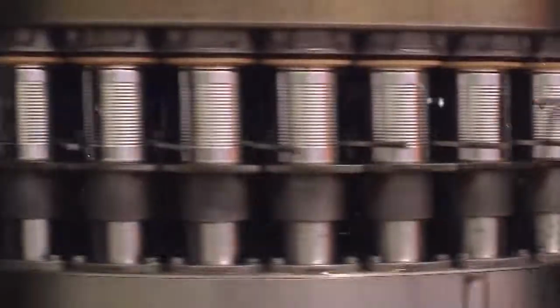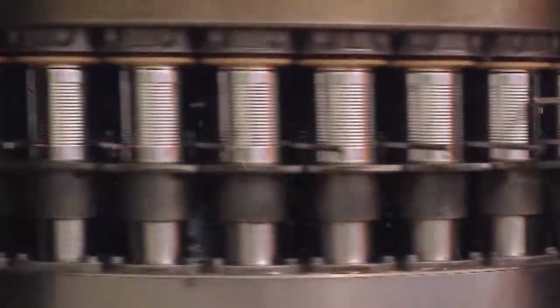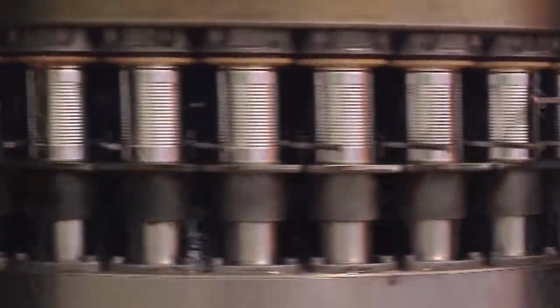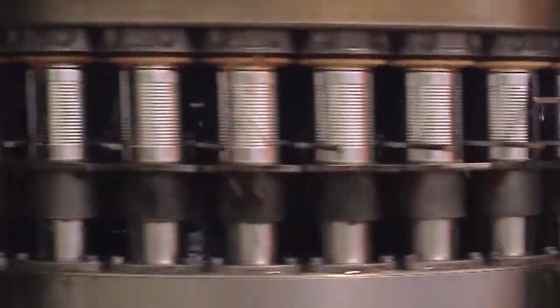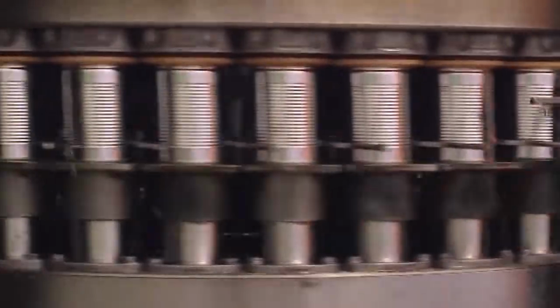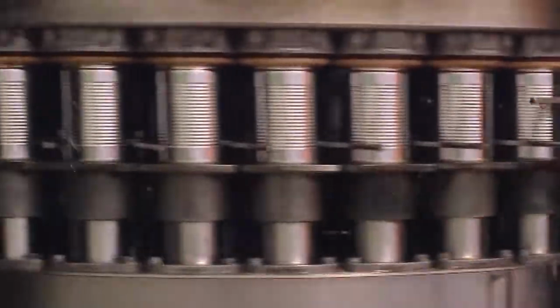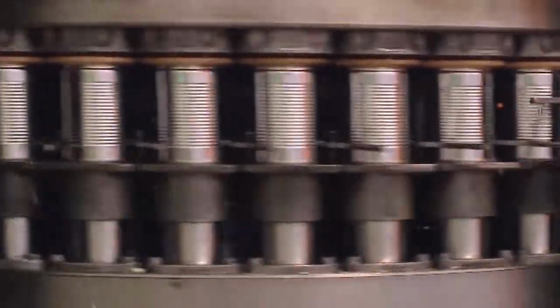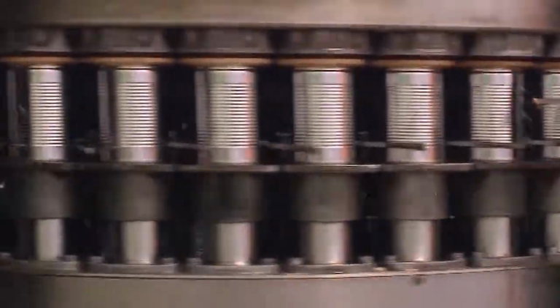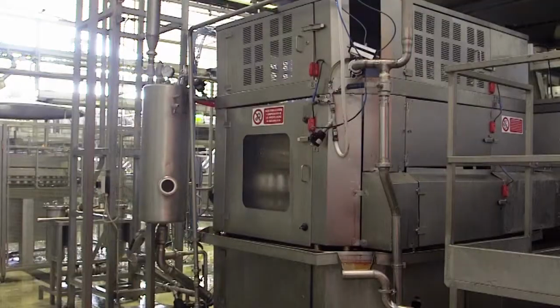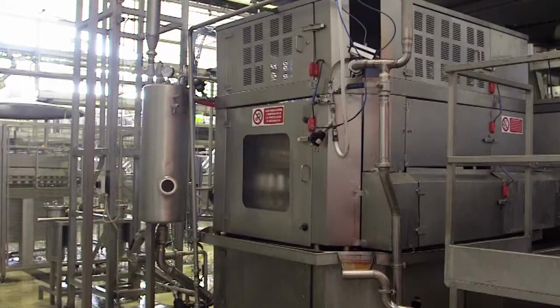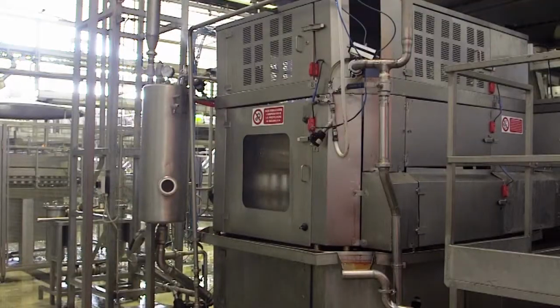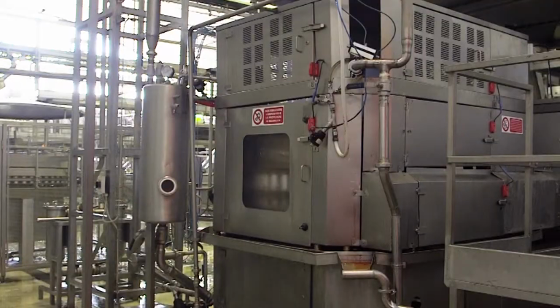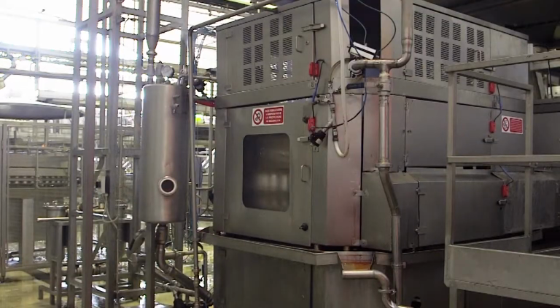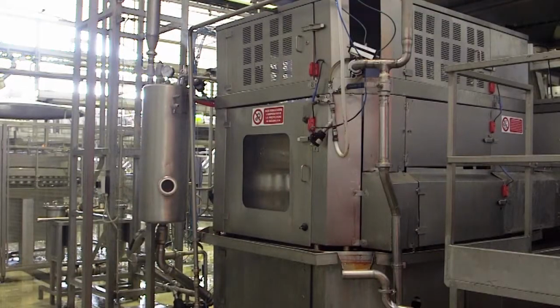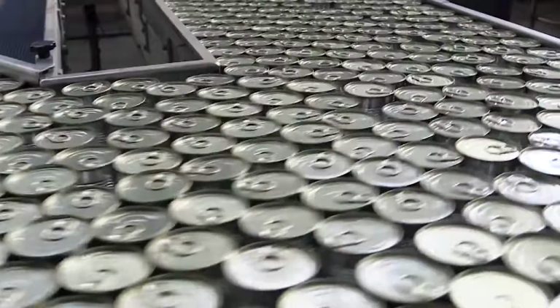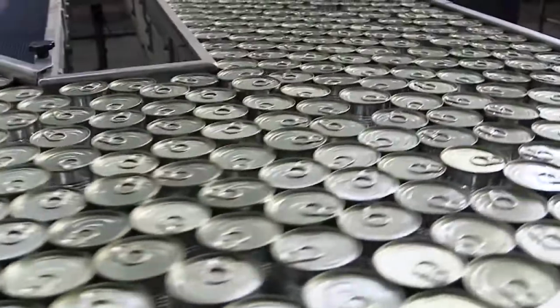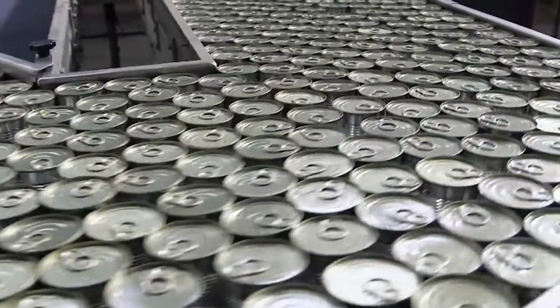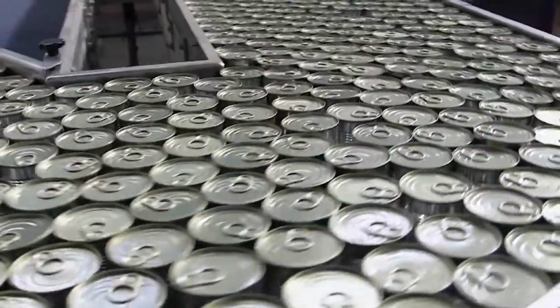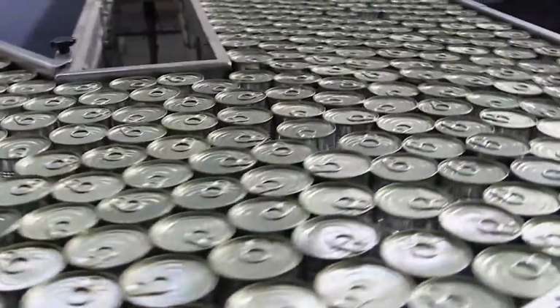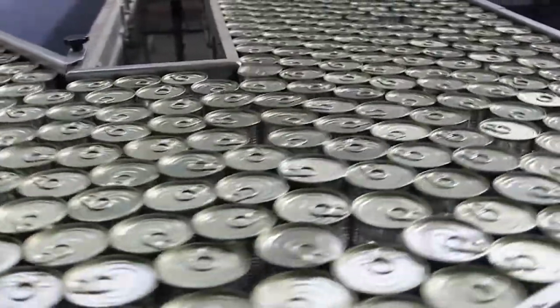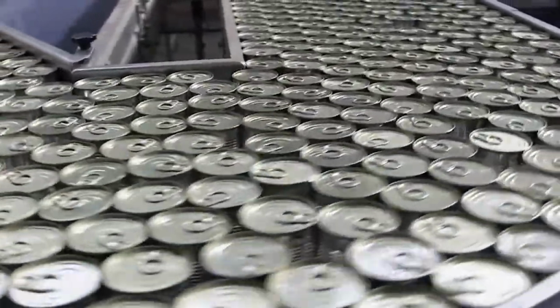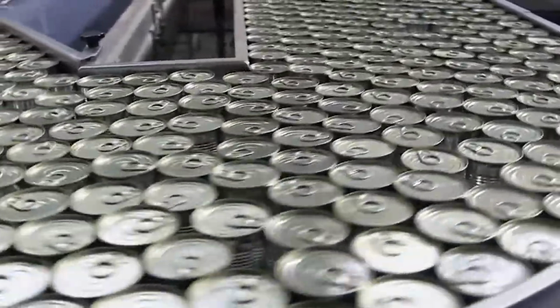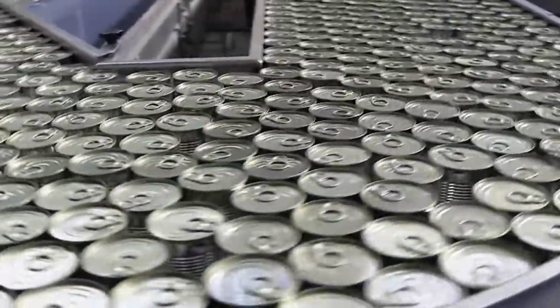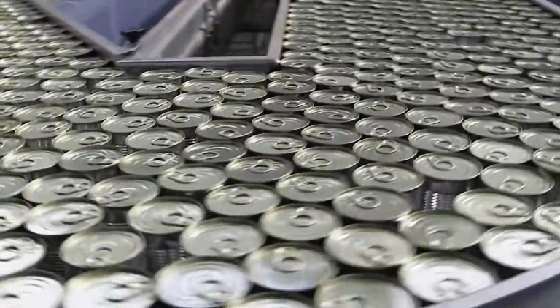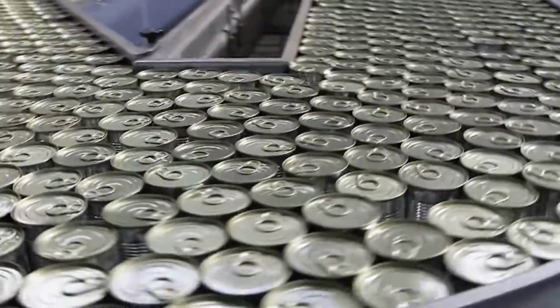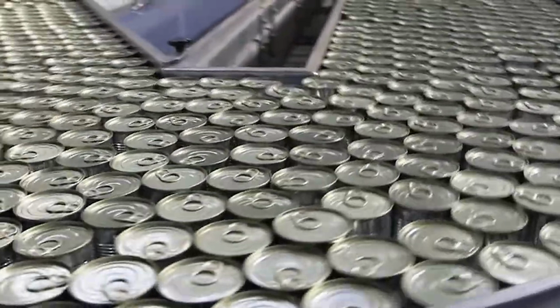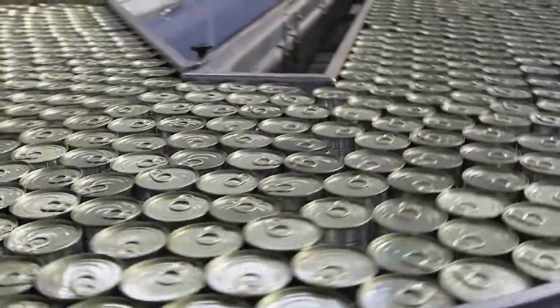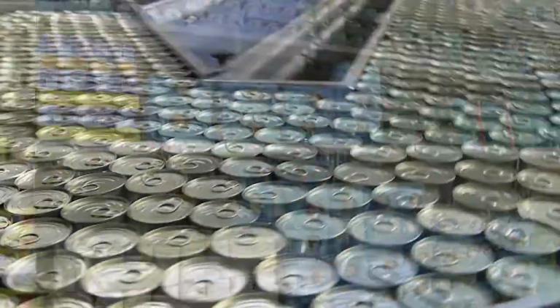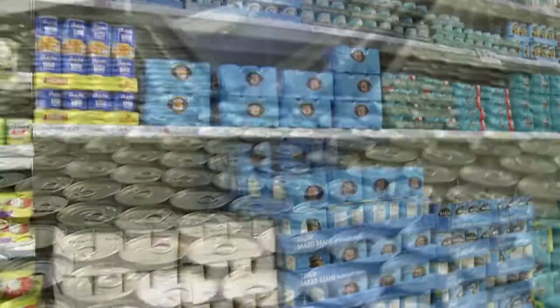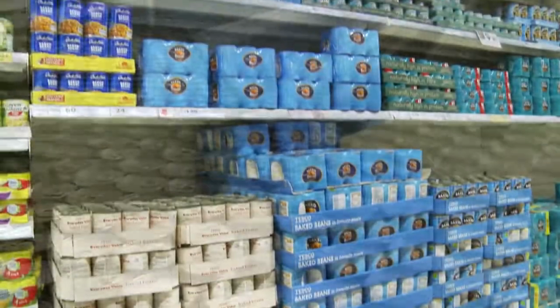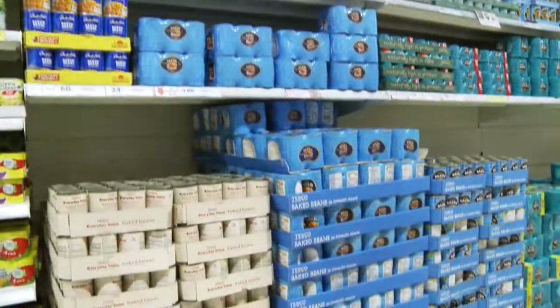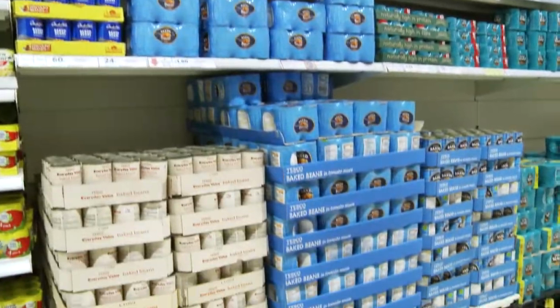The can is now ready to be filled with beans and the lid attached, ready to be delivered to stores for you to buy.